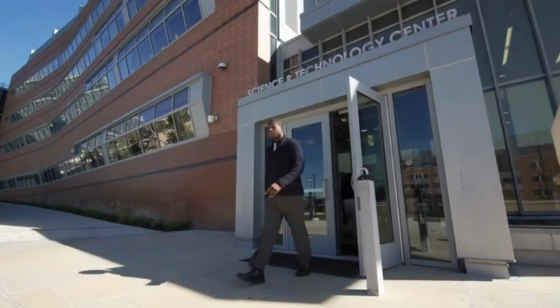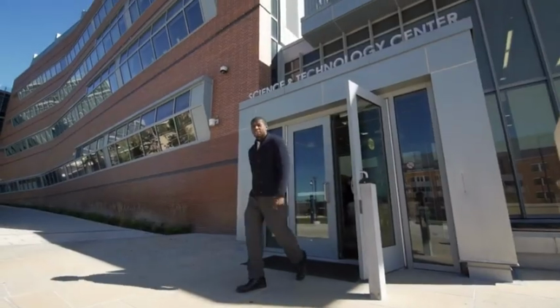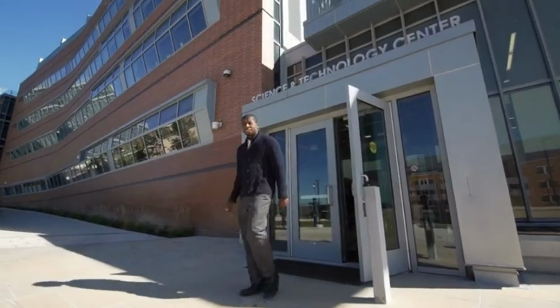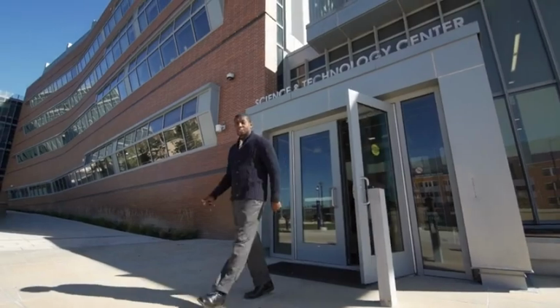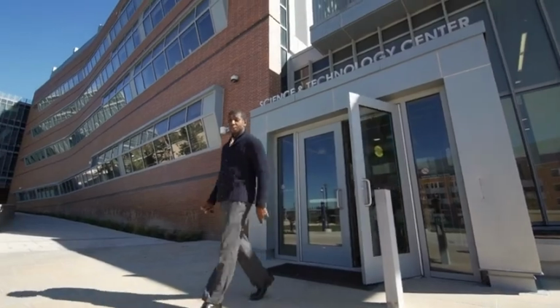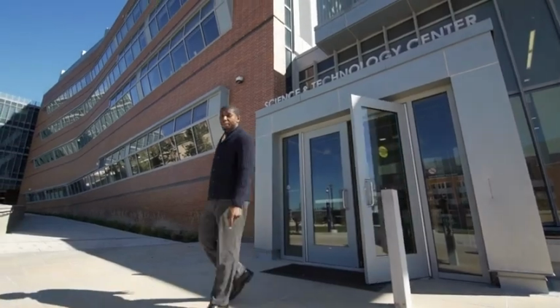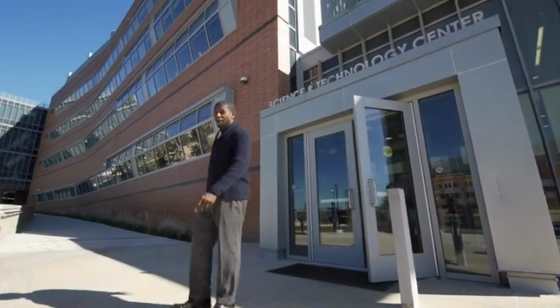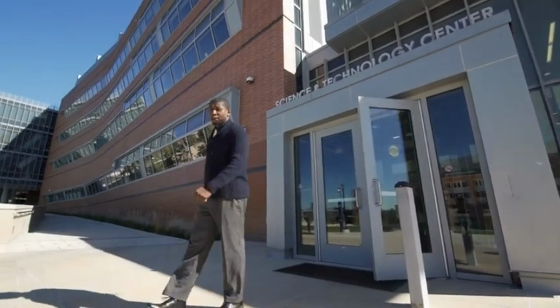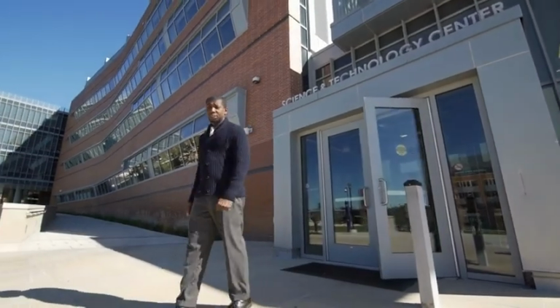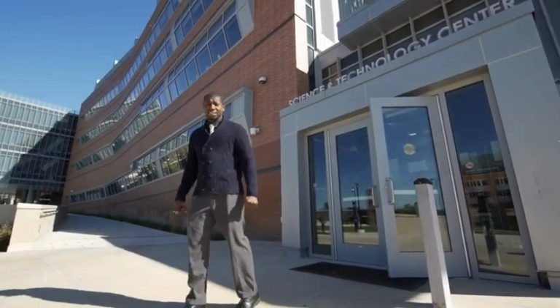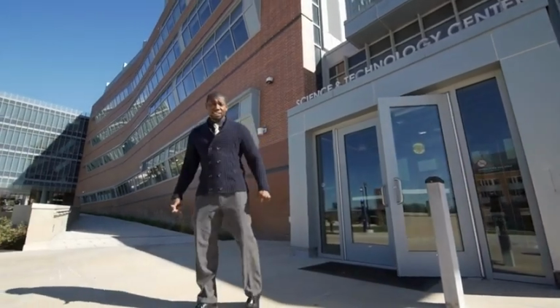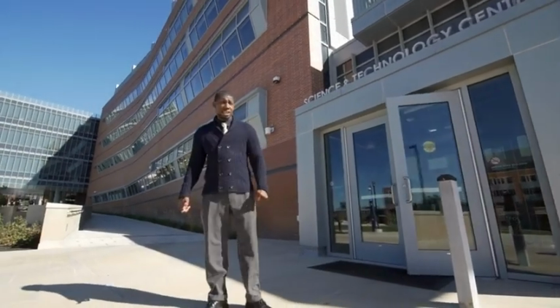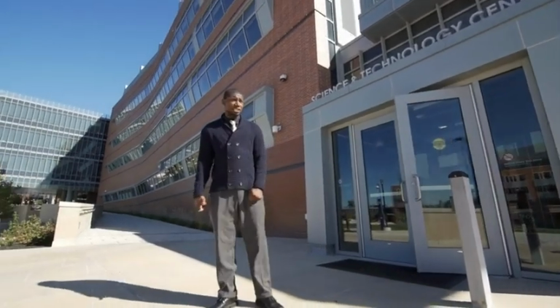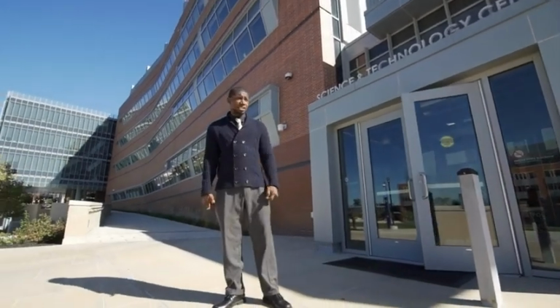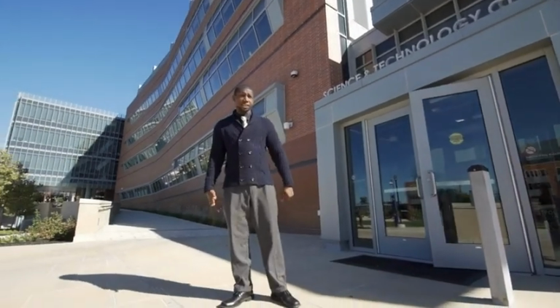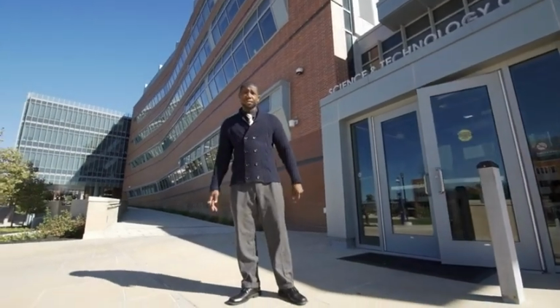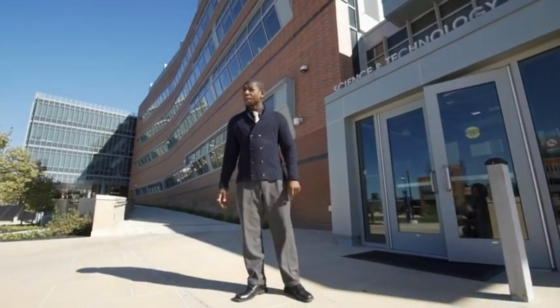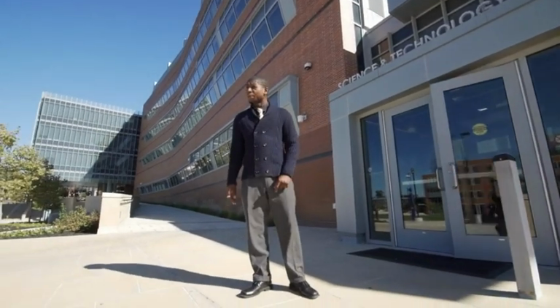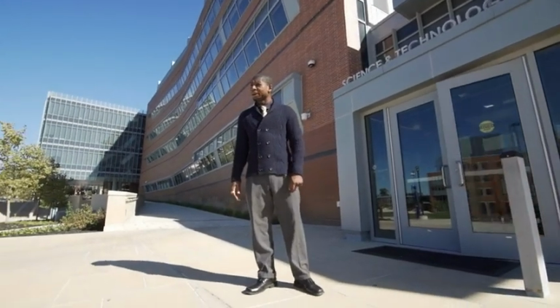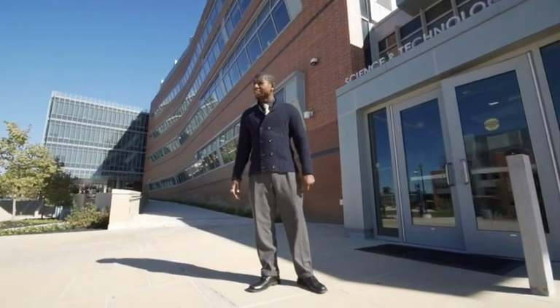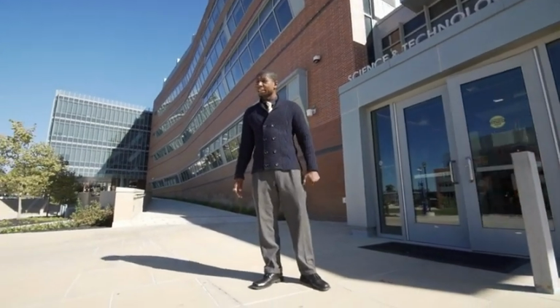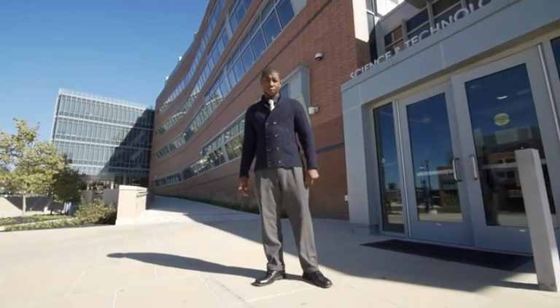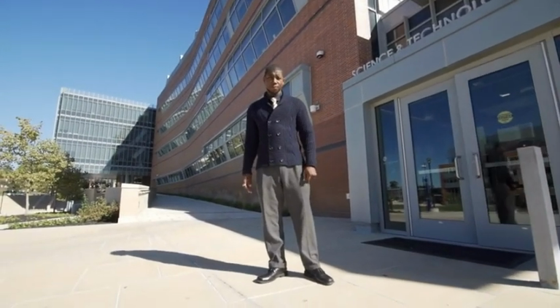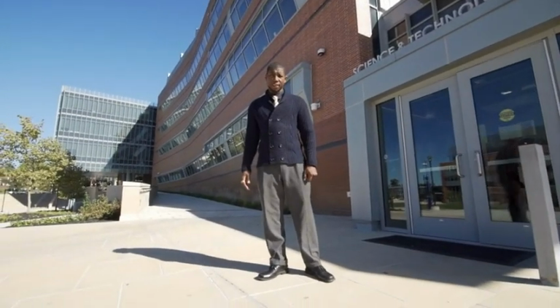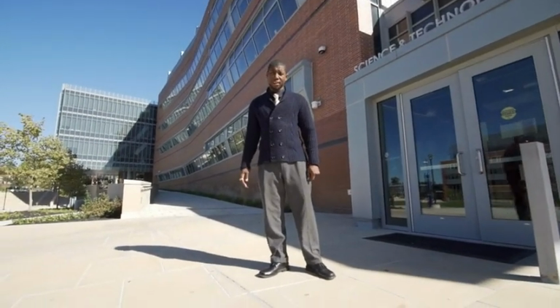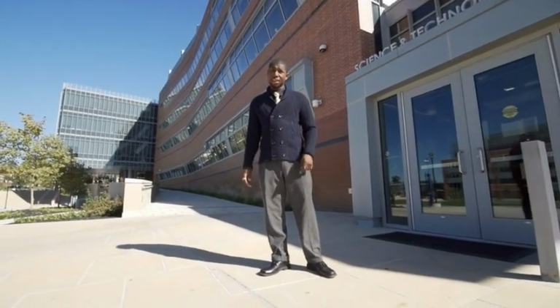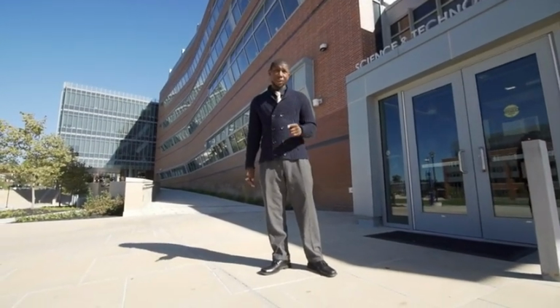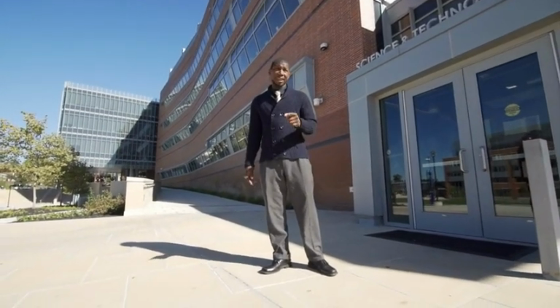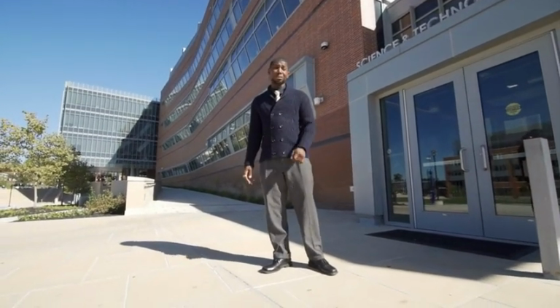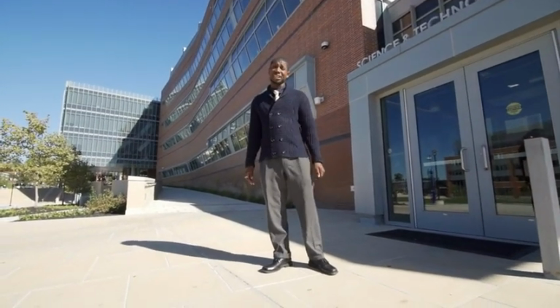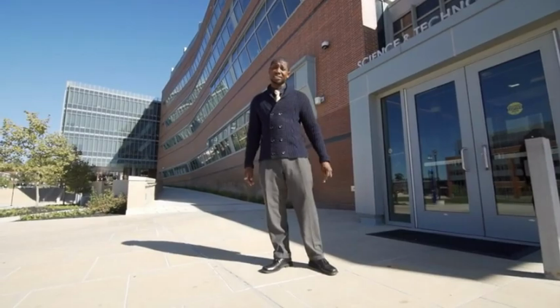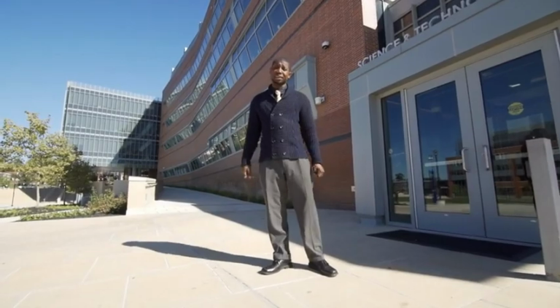That's a little bit about our Science and Technology Center, but to get the full effect, you've got to come see it yourself.